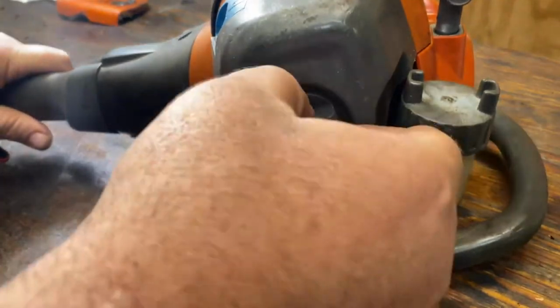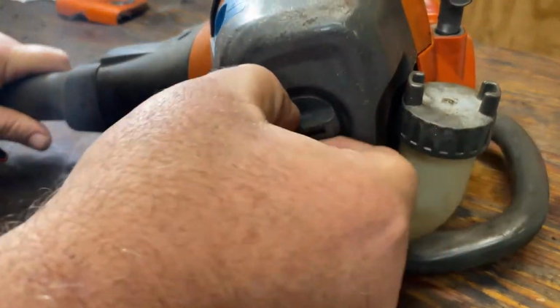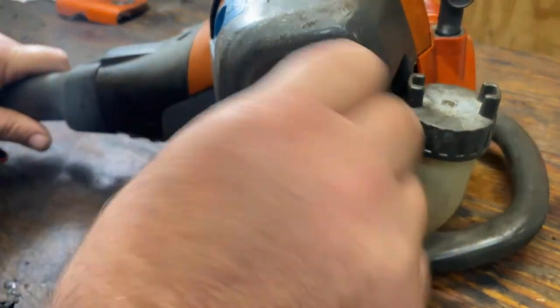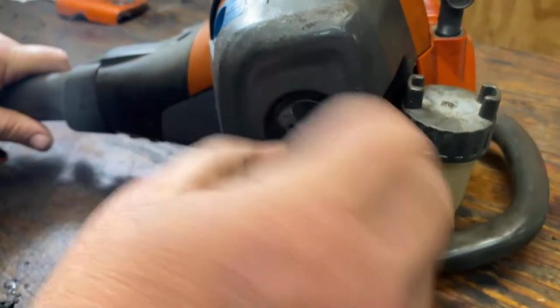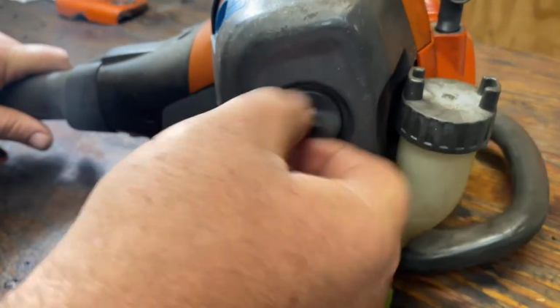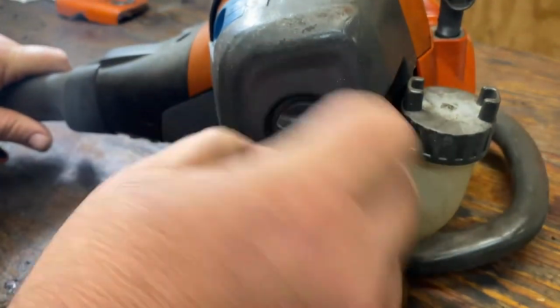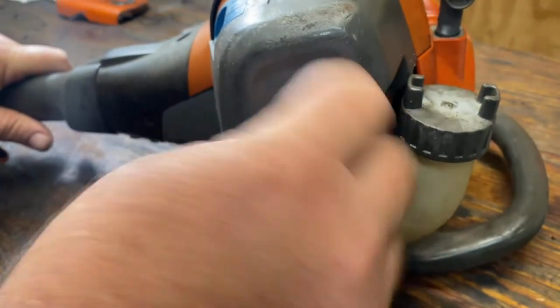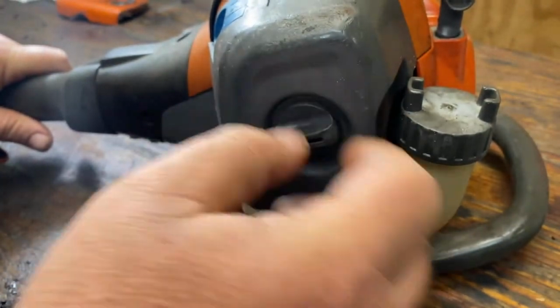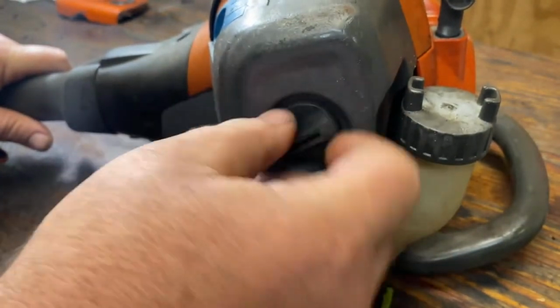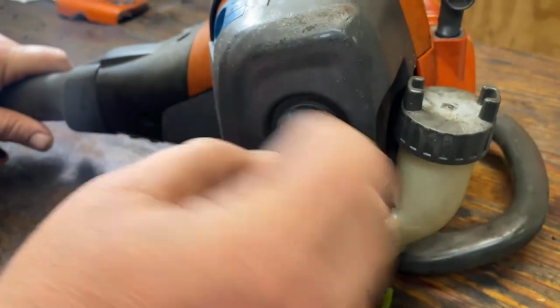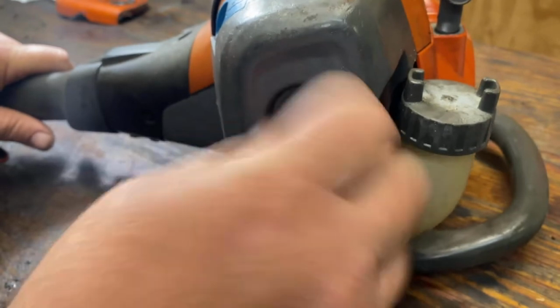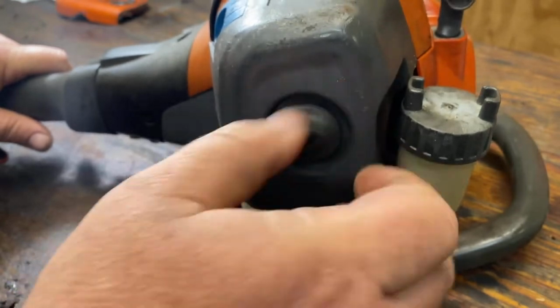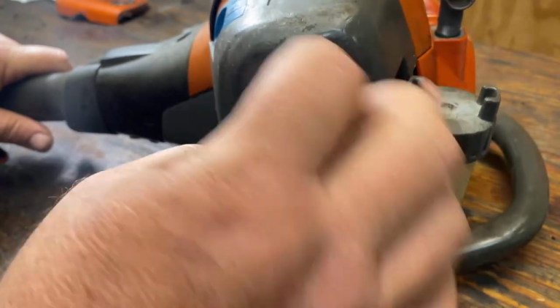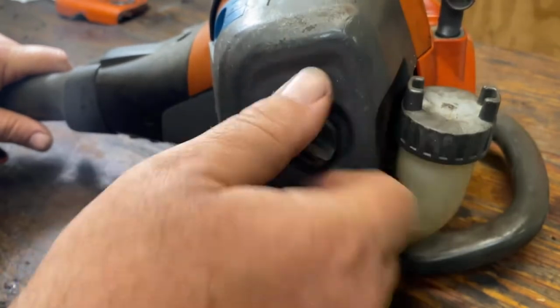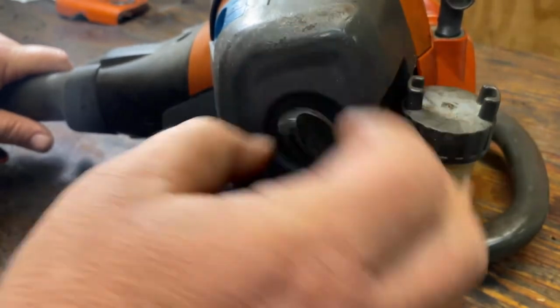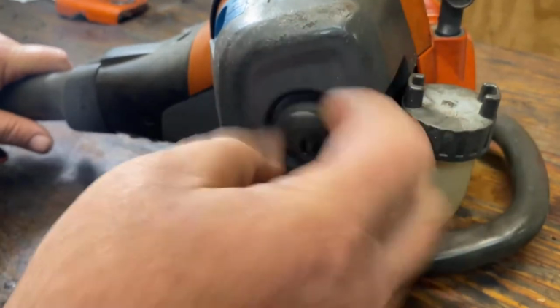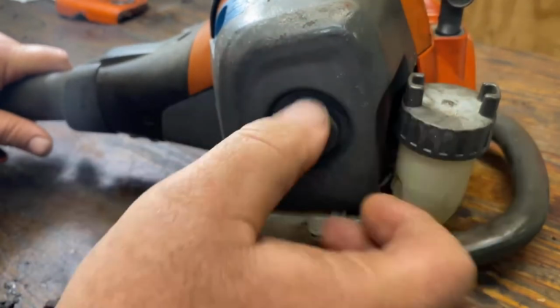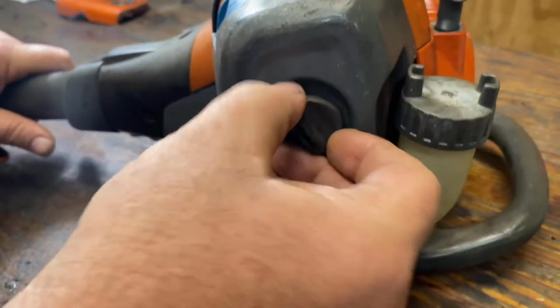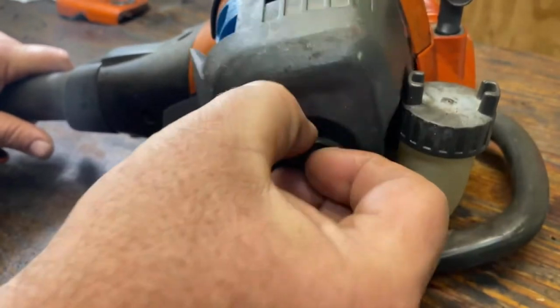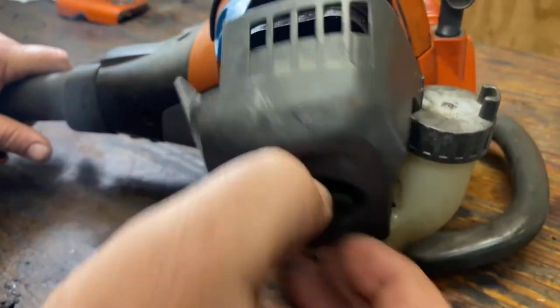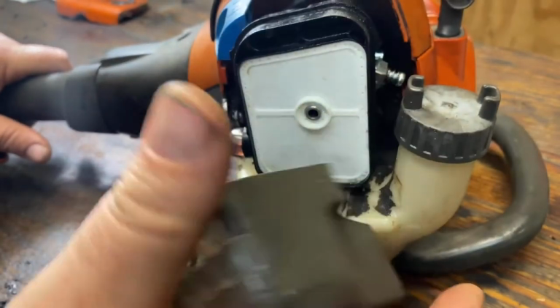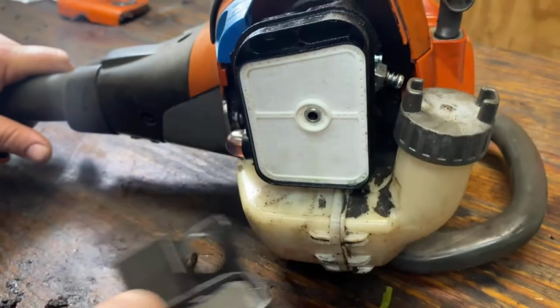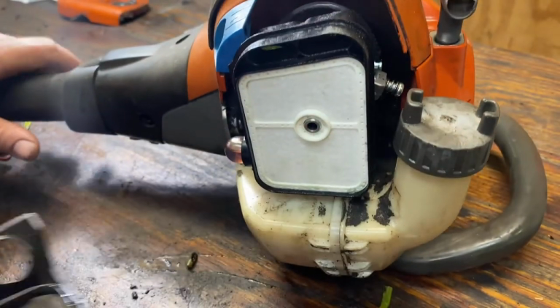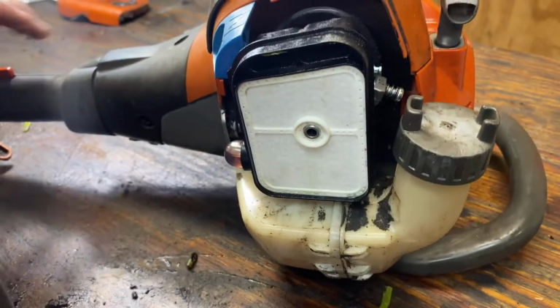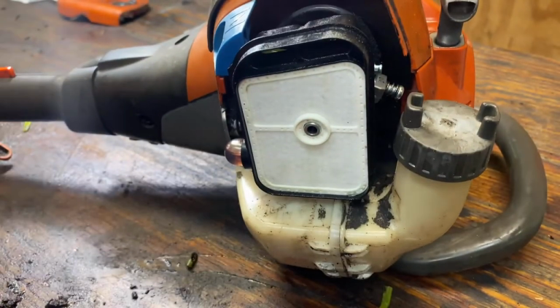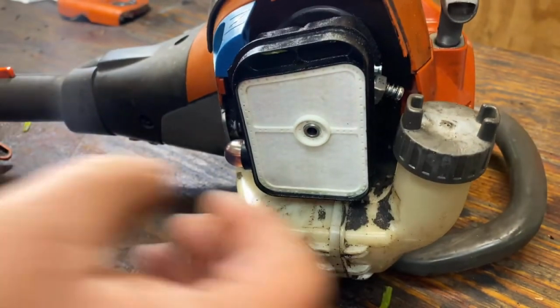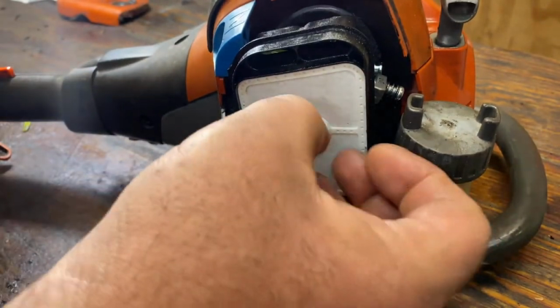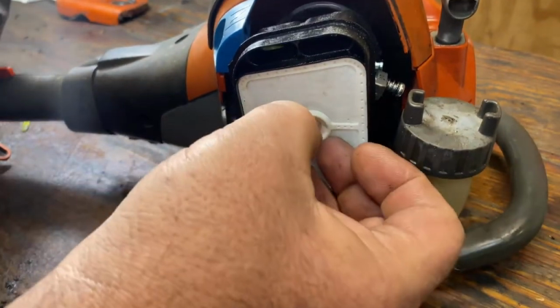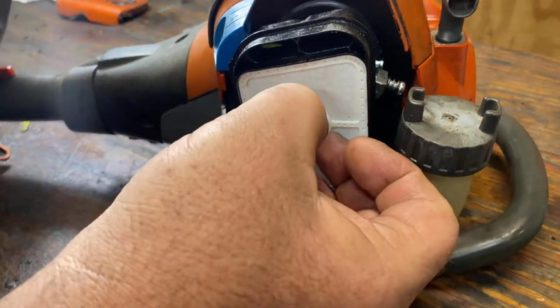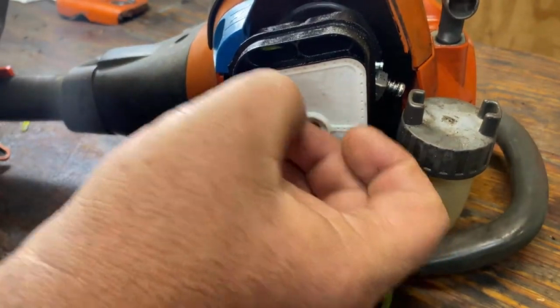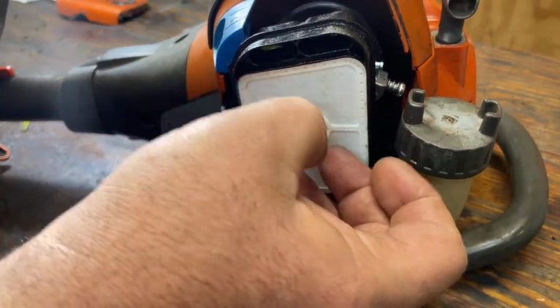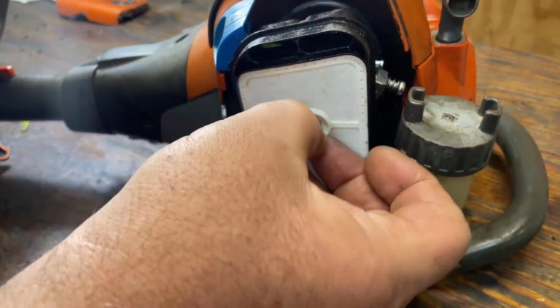First we'll remove this filter housing by just turning the knob counterclockwise. Then I'm going to remove this air filter.